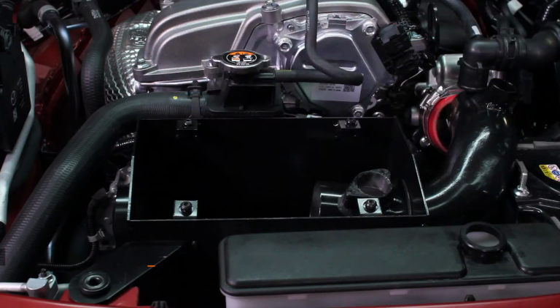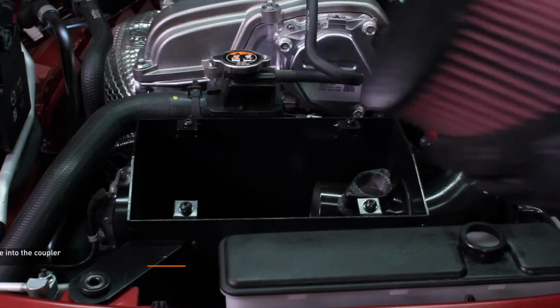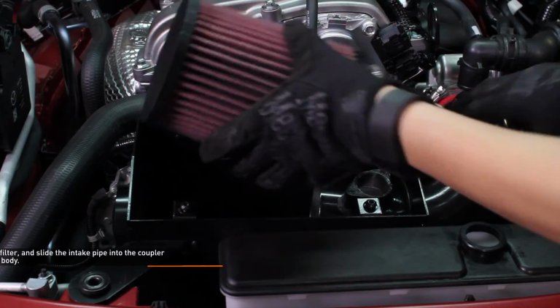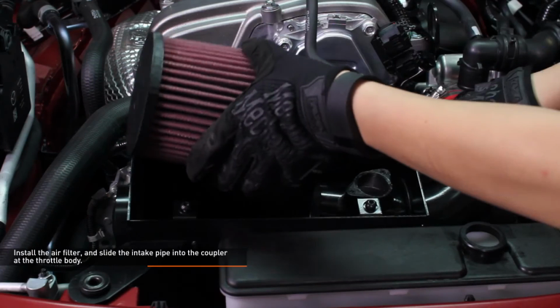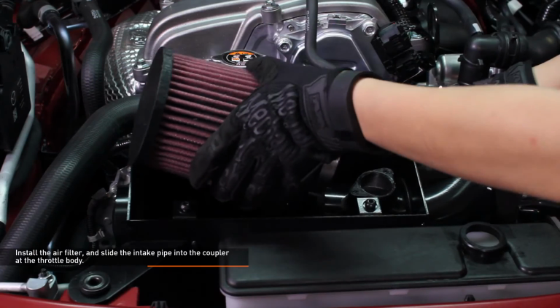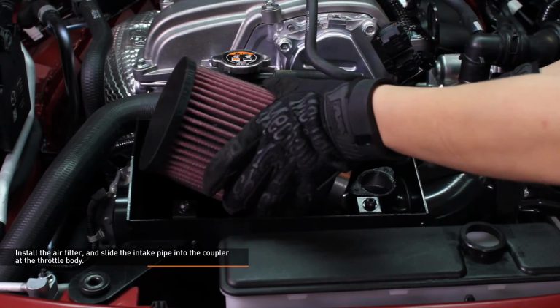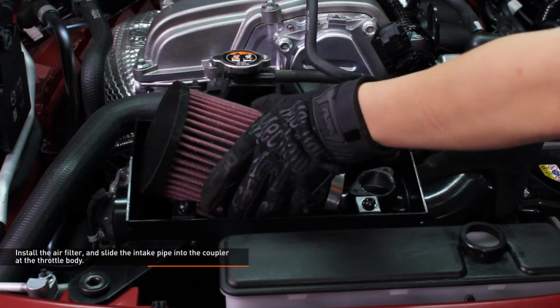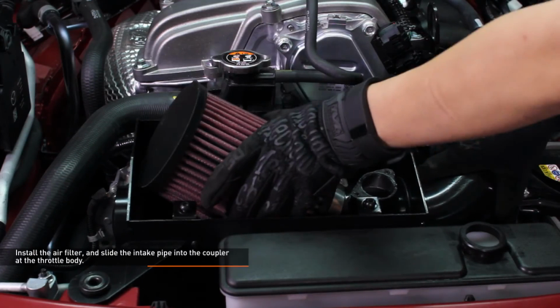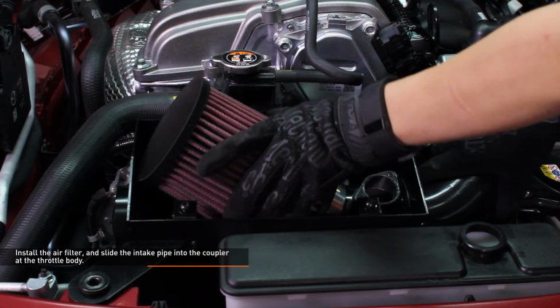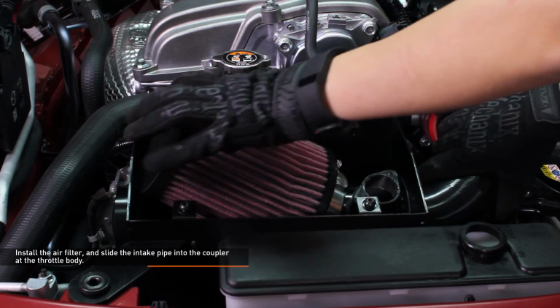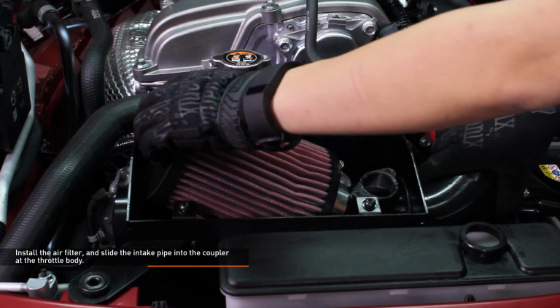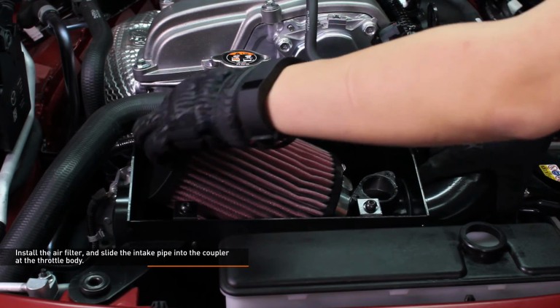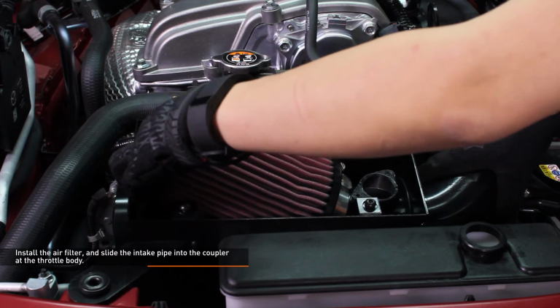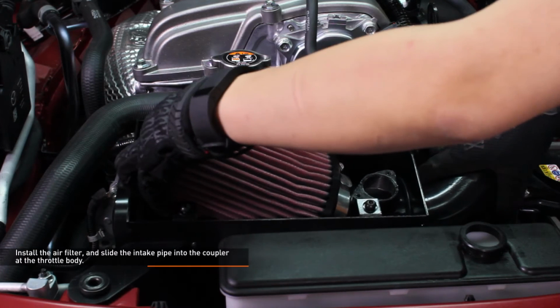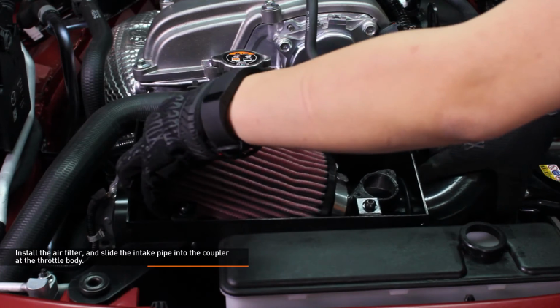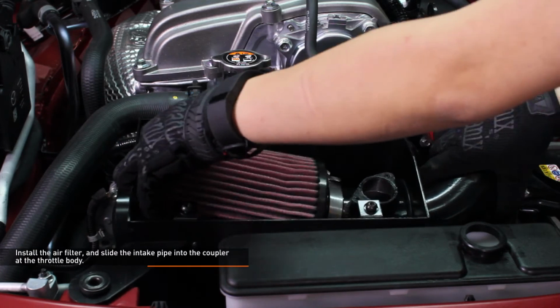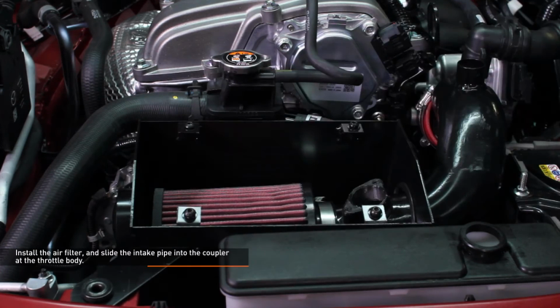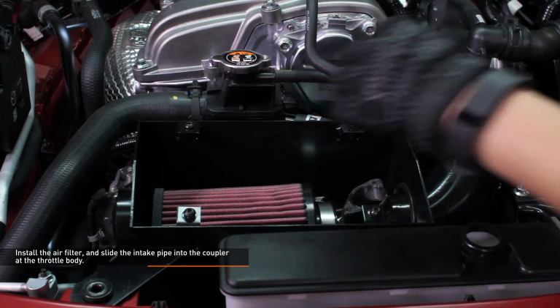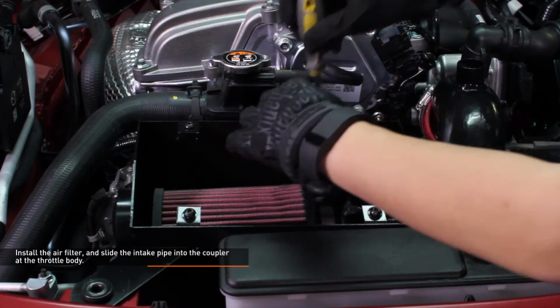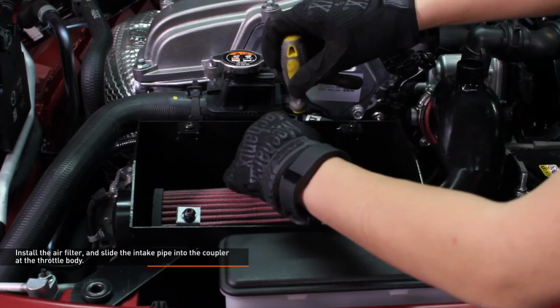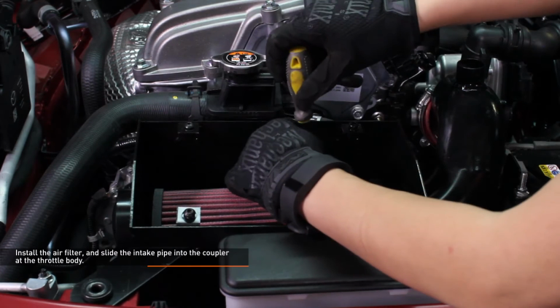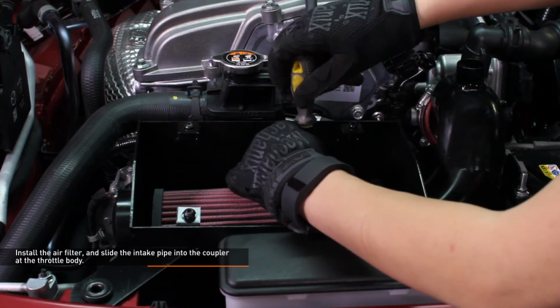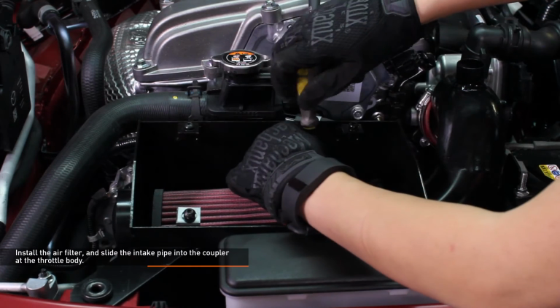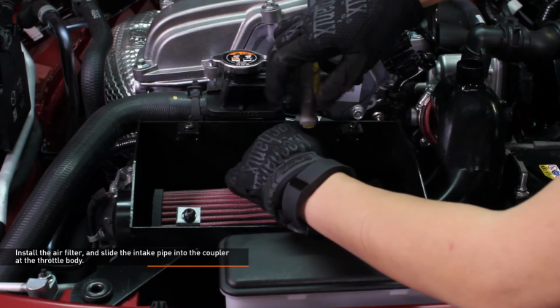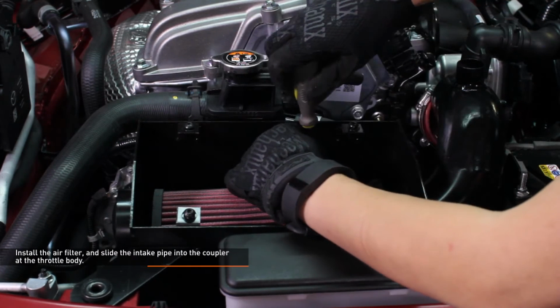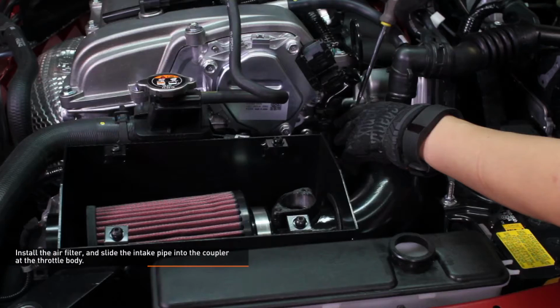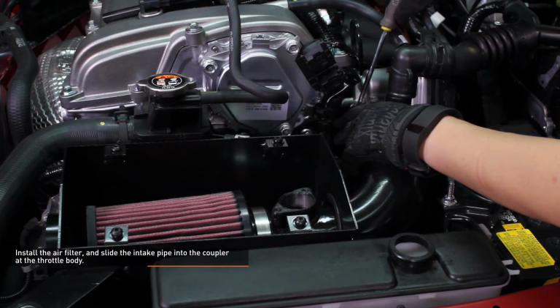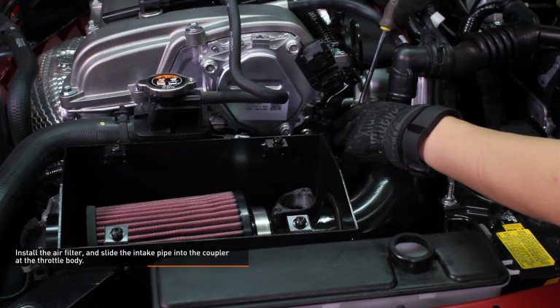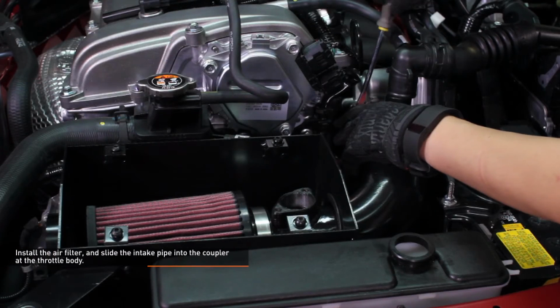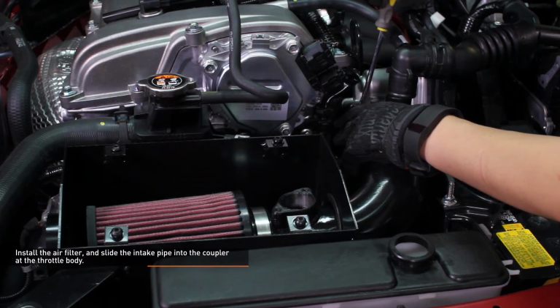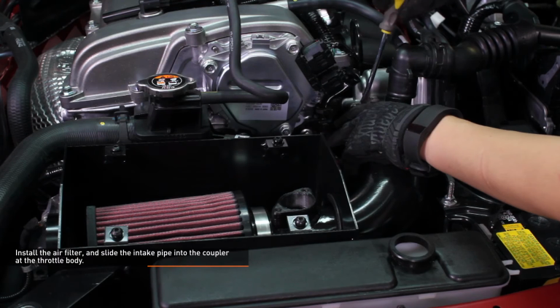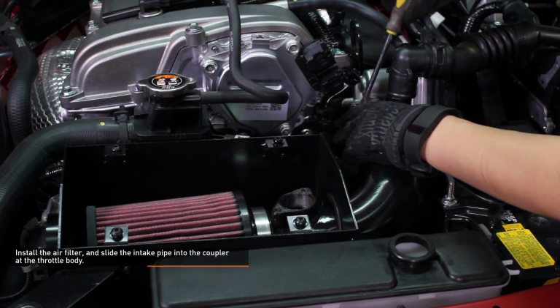Install the air filter and slide the intake pipe into the coupler at the throttle body. Tighten the clamp that secures the intake pipe to the throttle body and the clamp at the air filter.